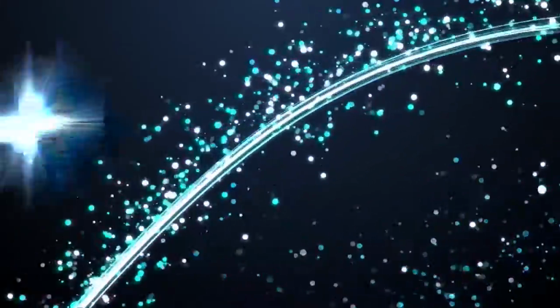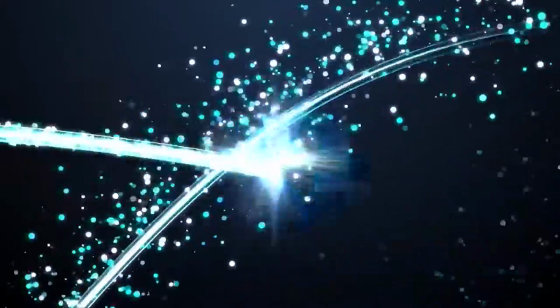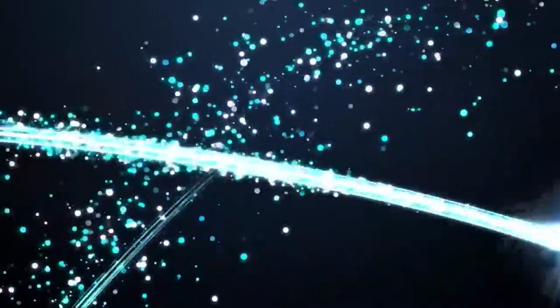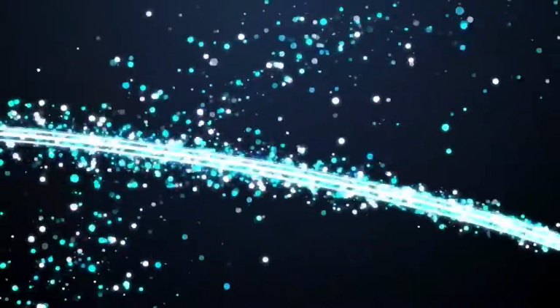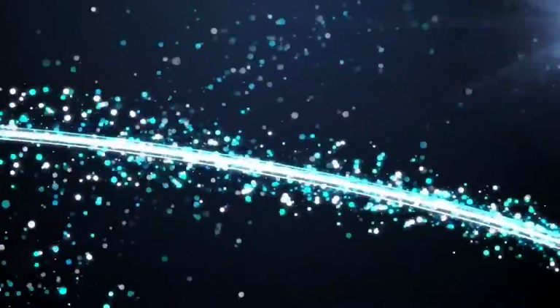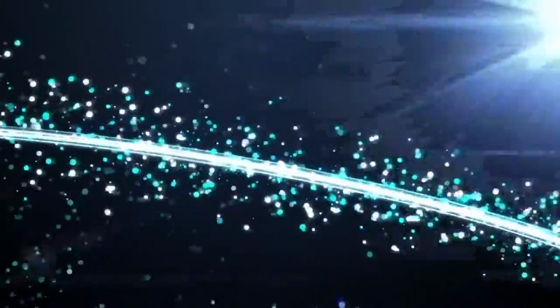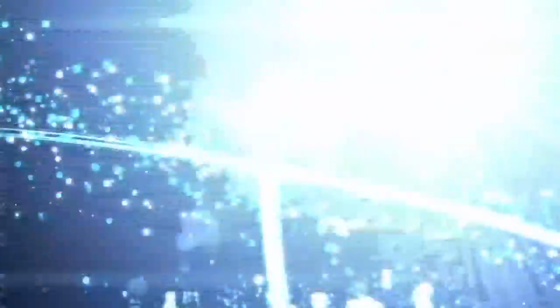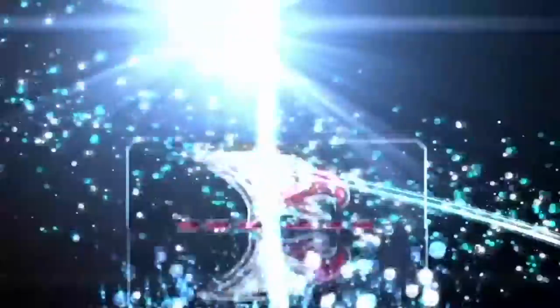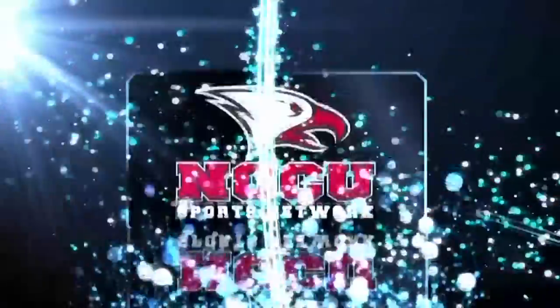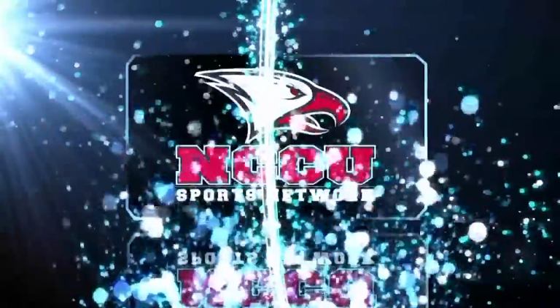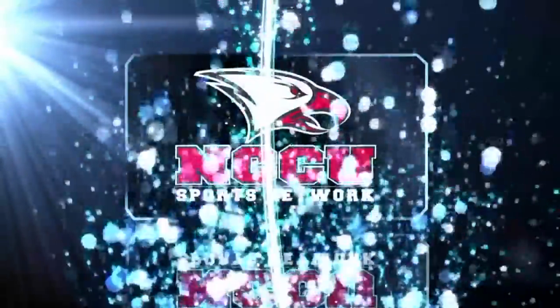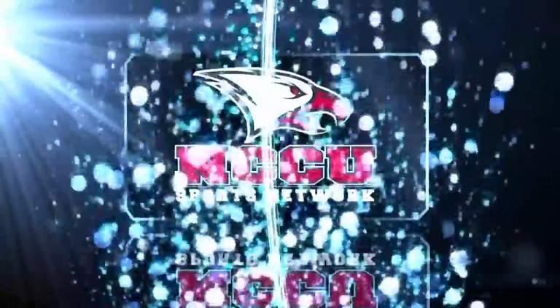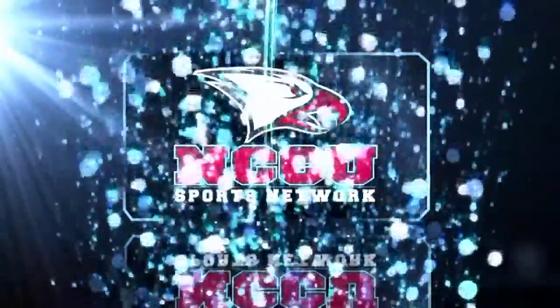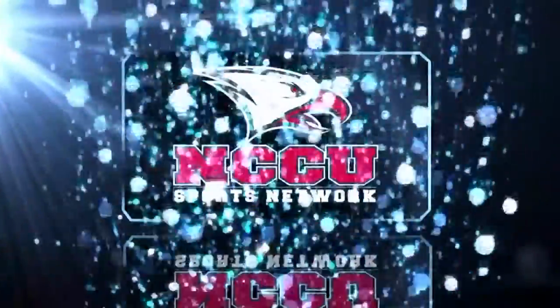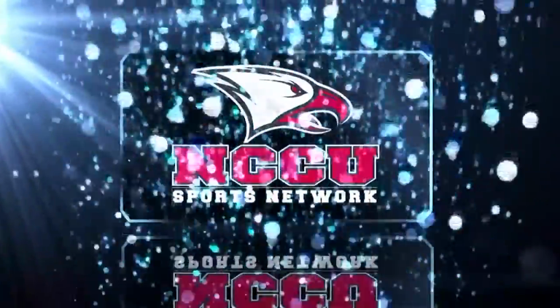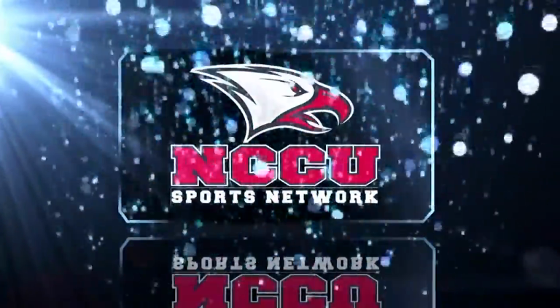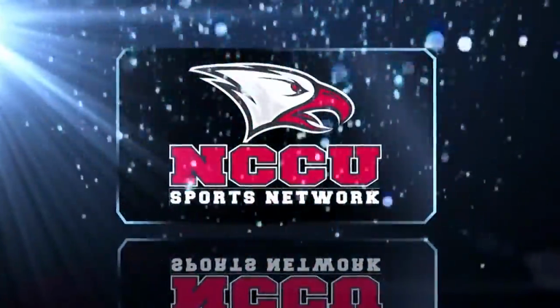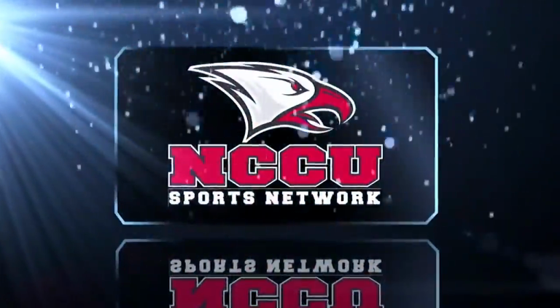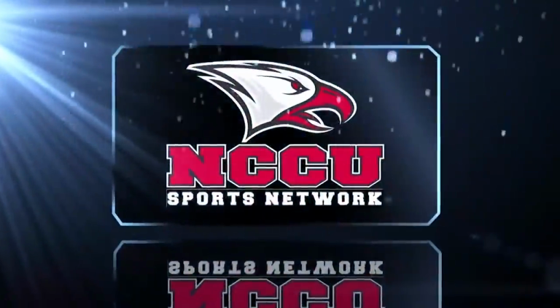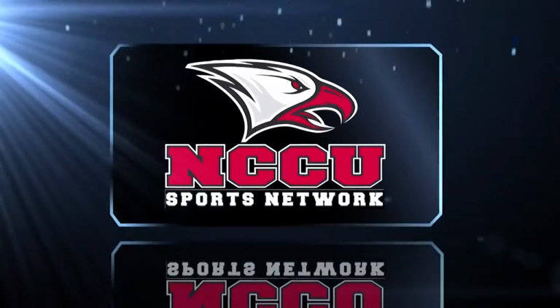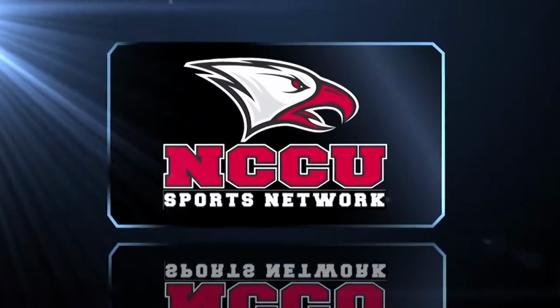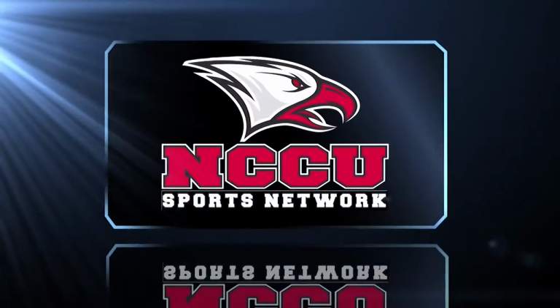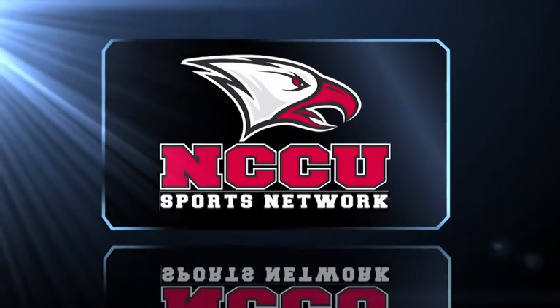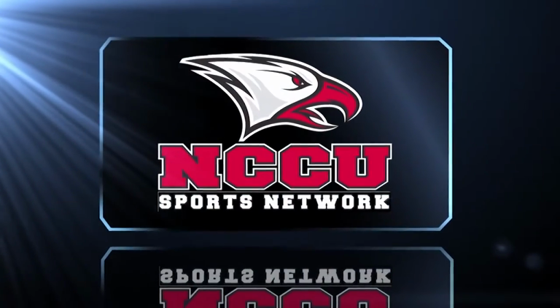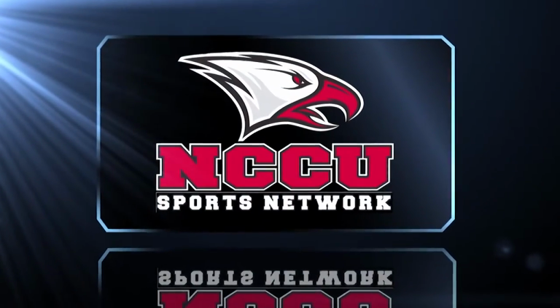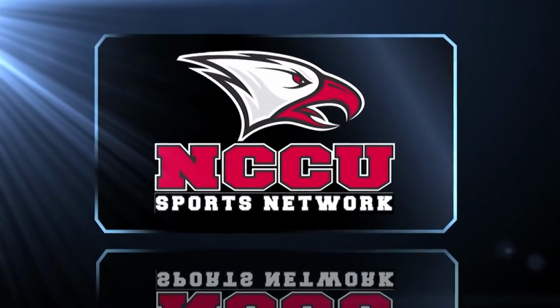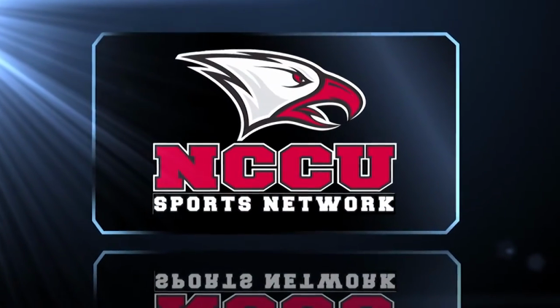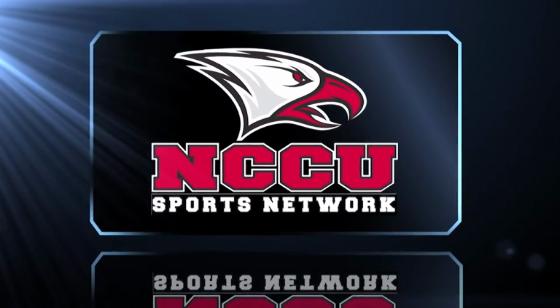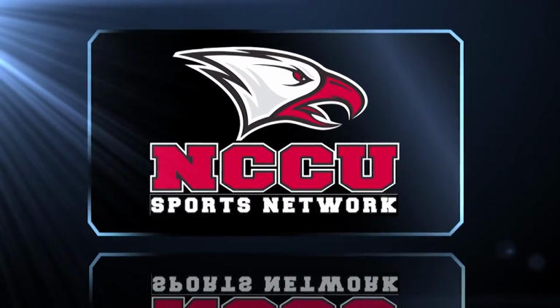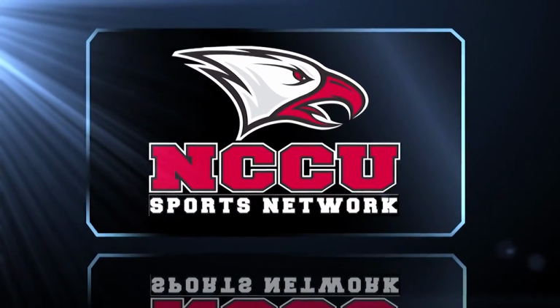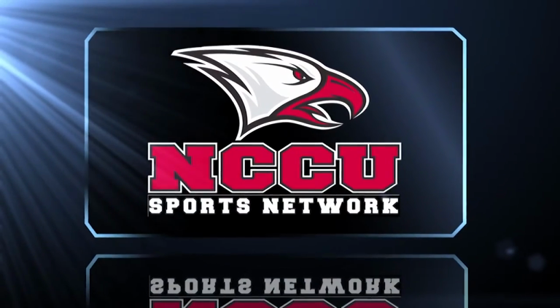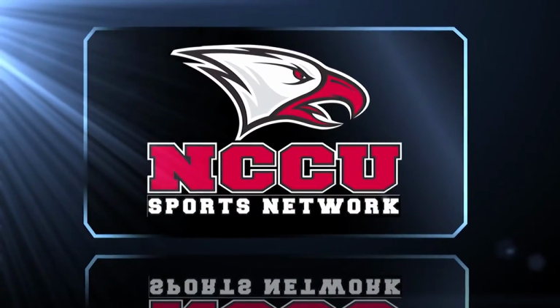The following is an exclusive presentation of the NCCU Sports Network.